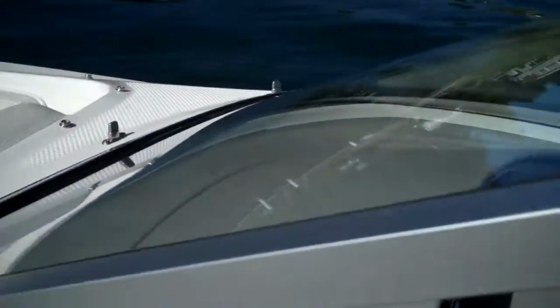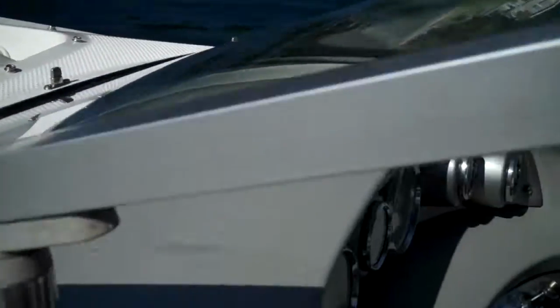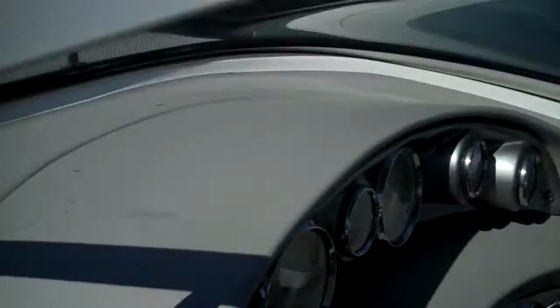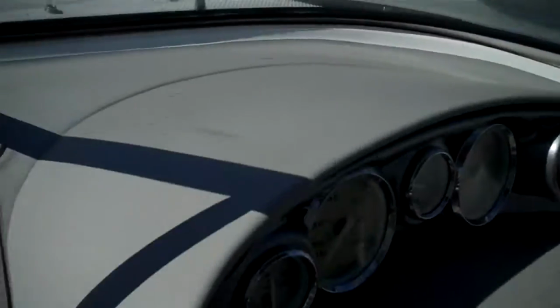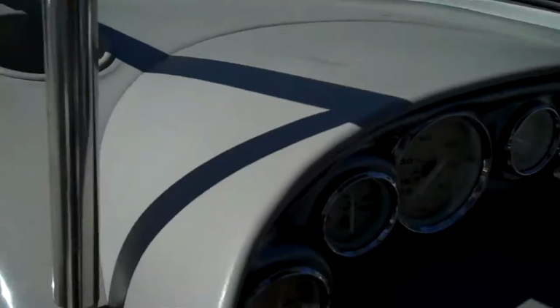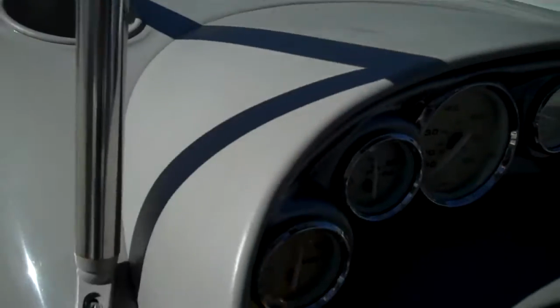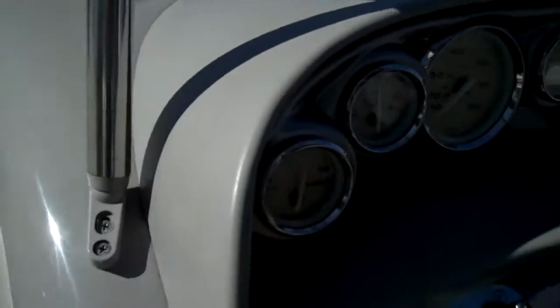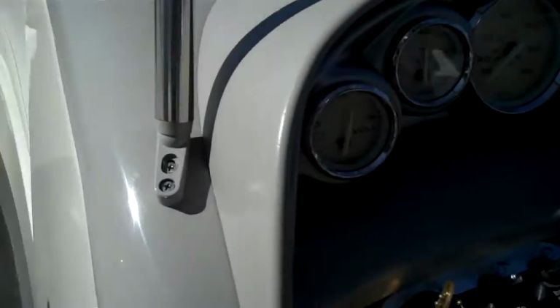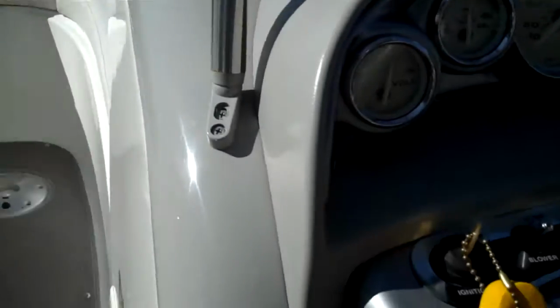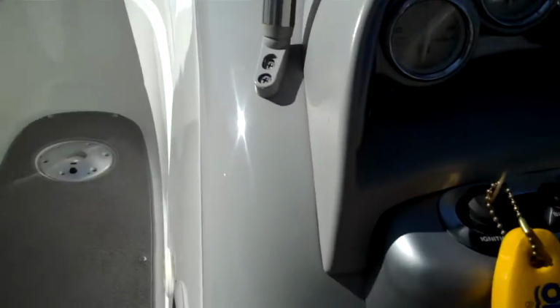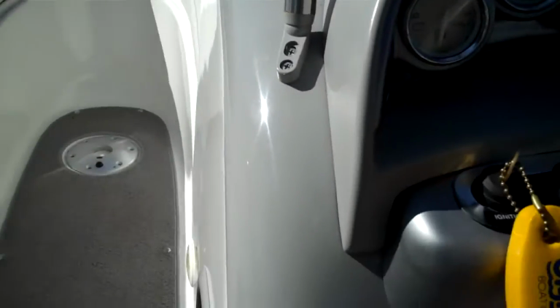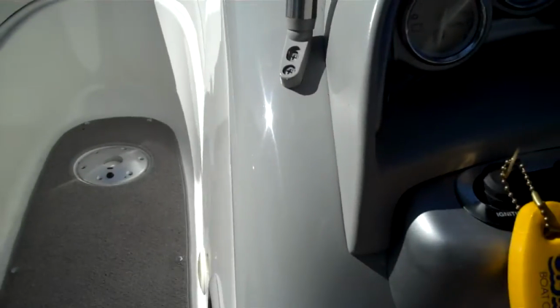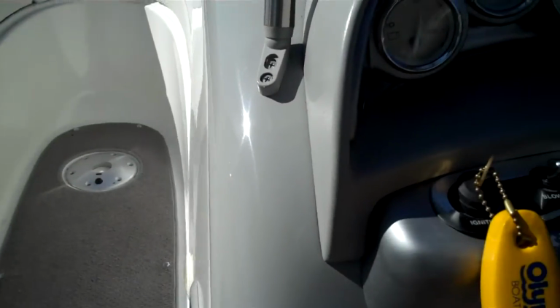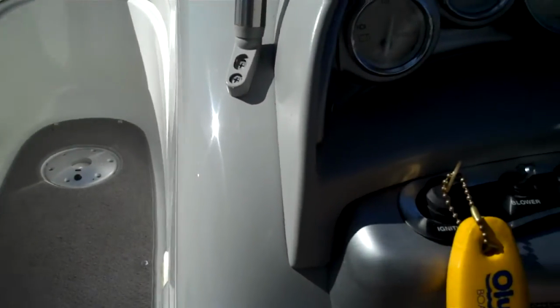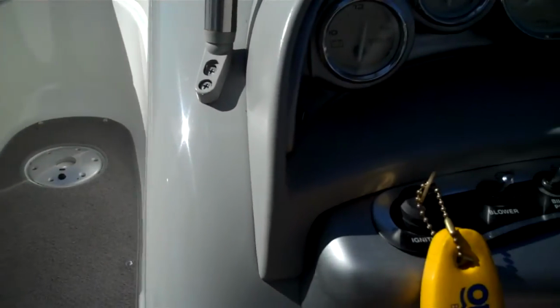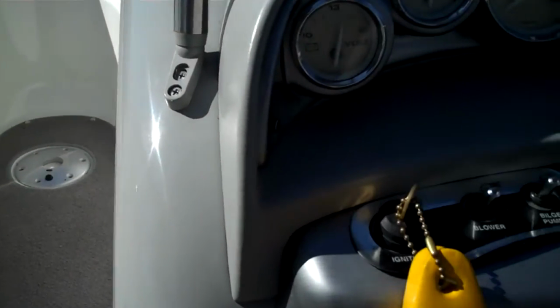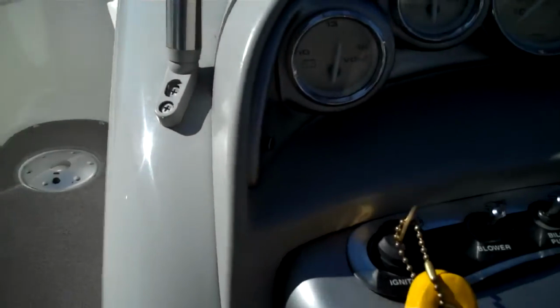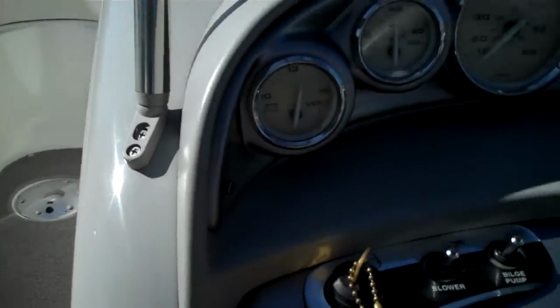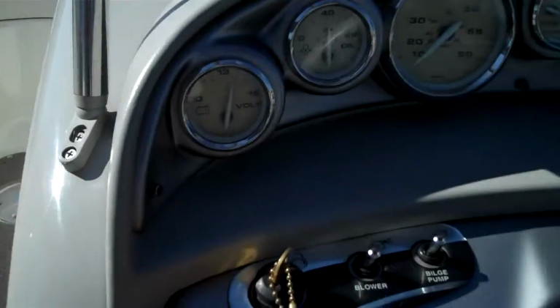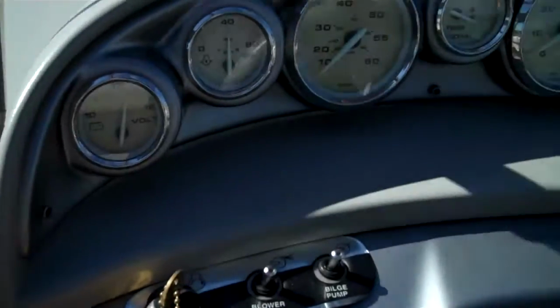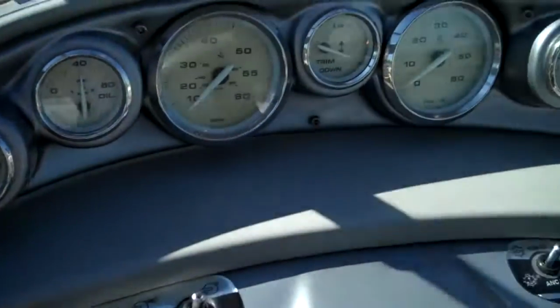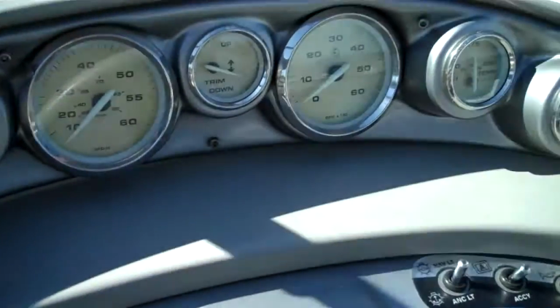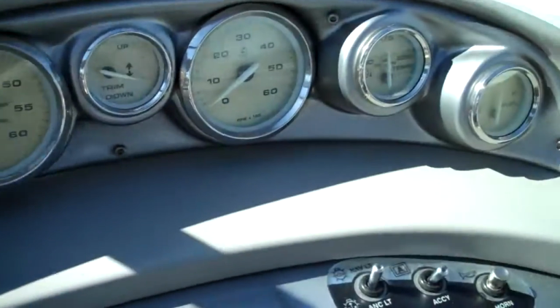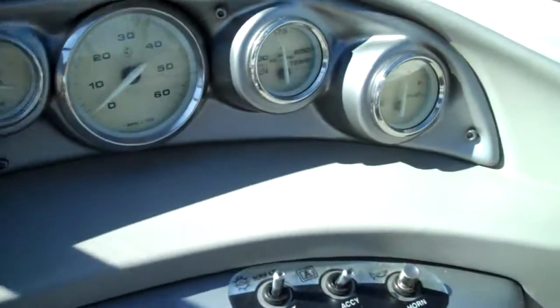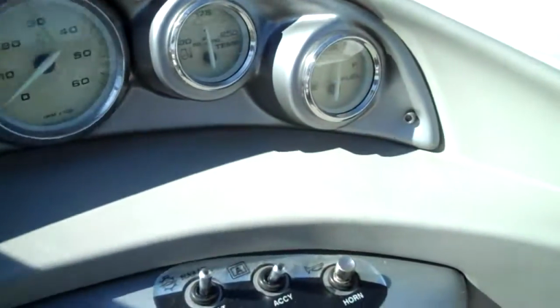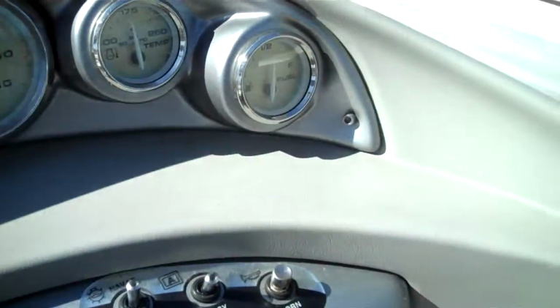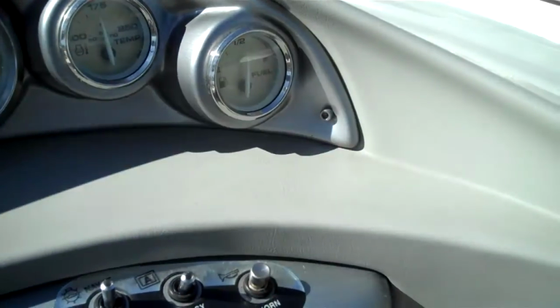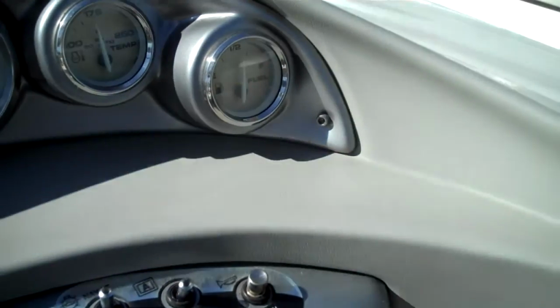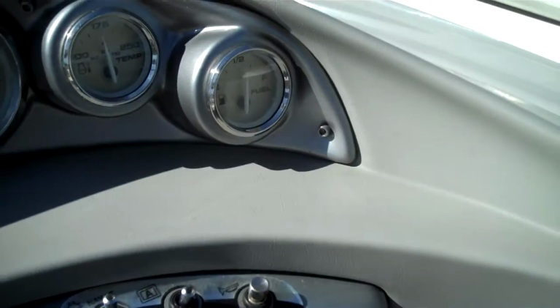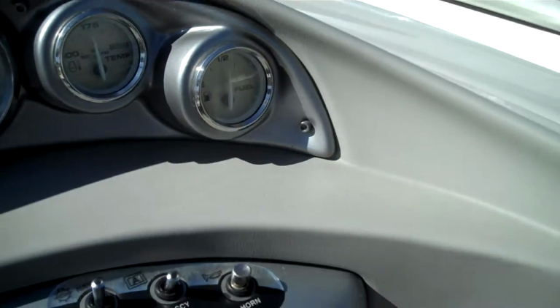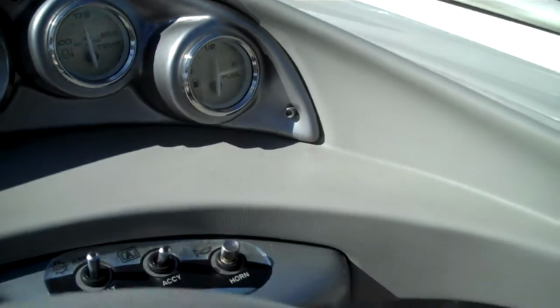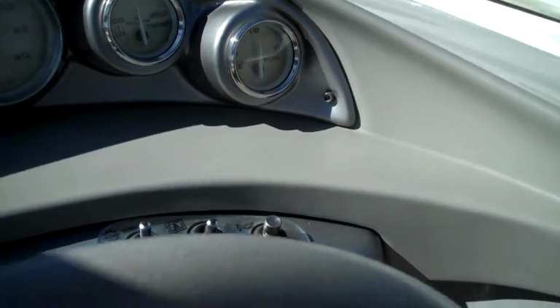All gauges function. There's oil pressure. Running half a tank of fuel.